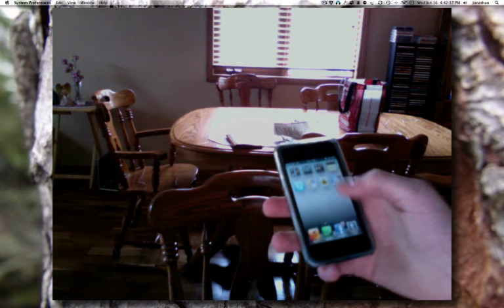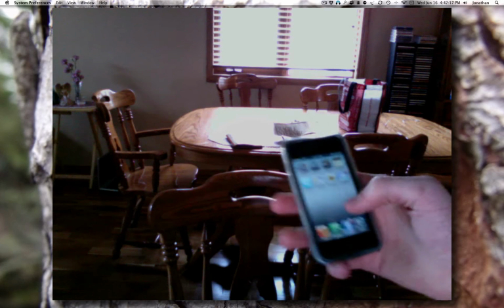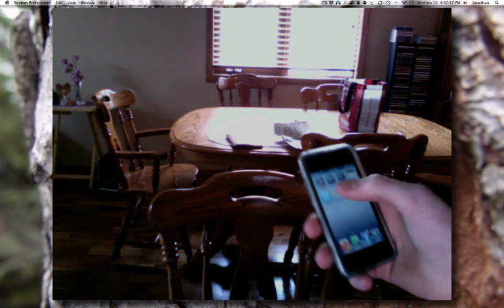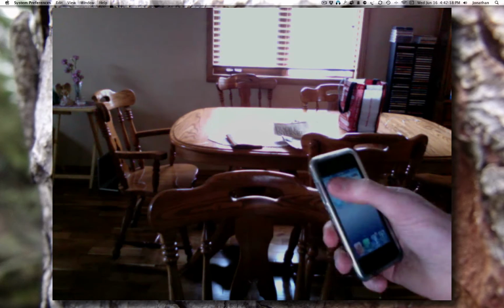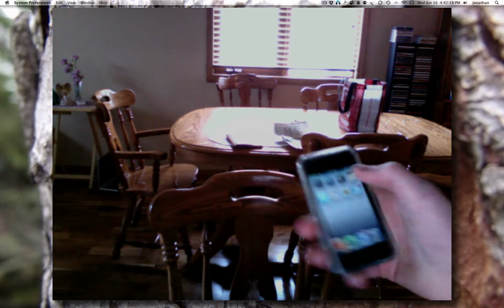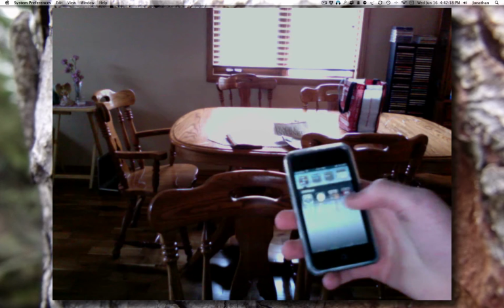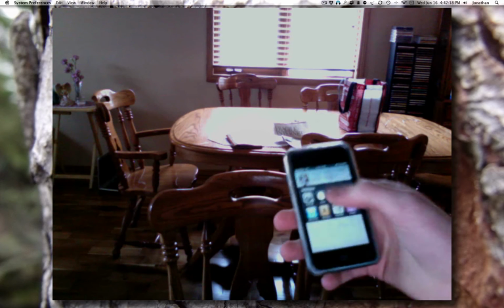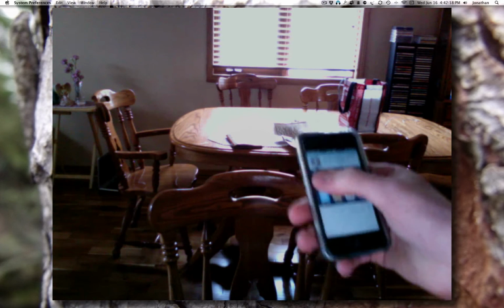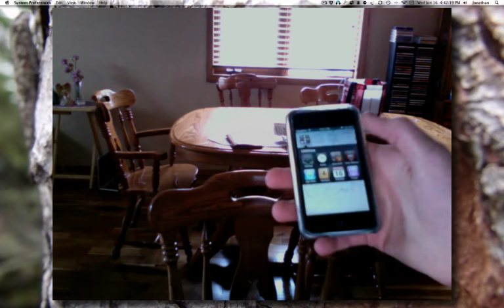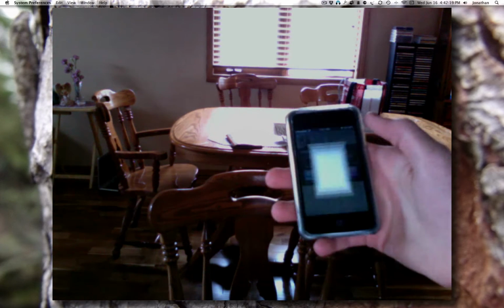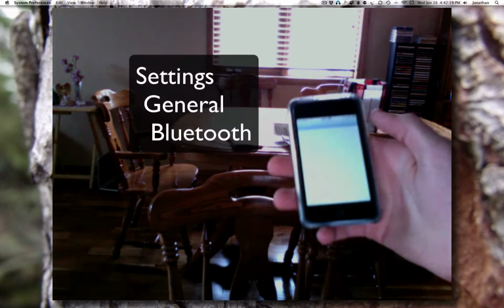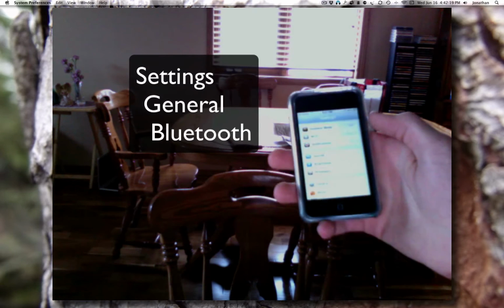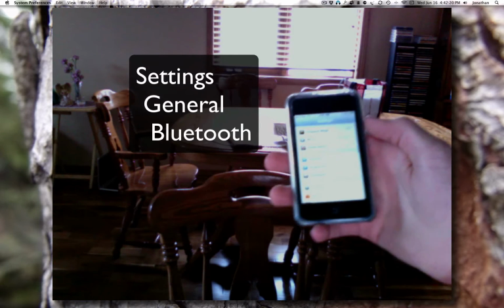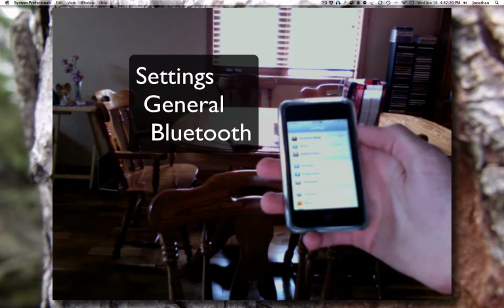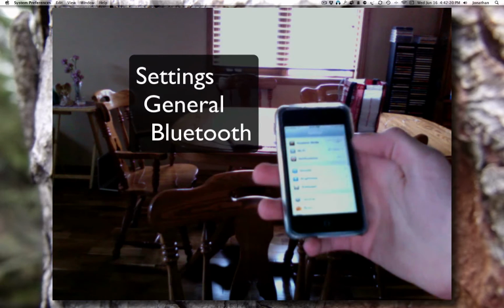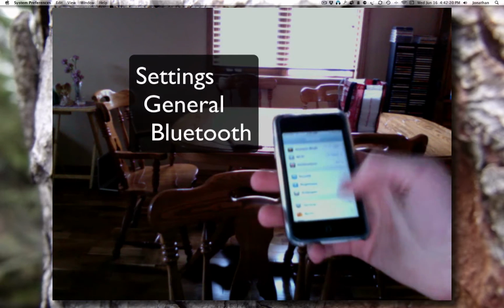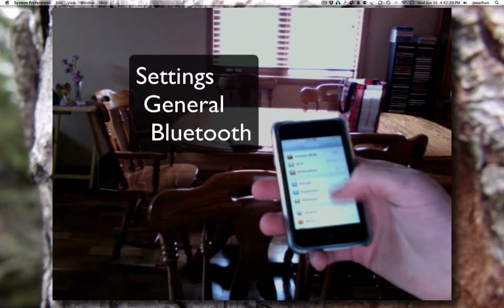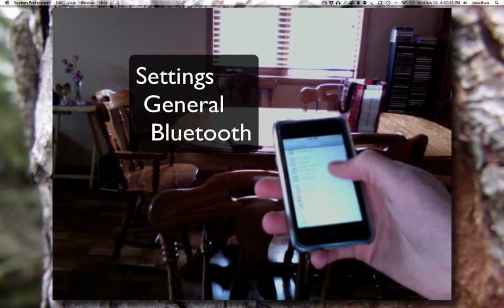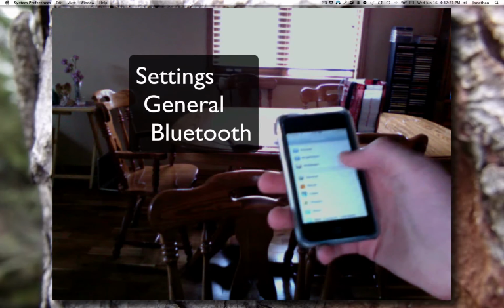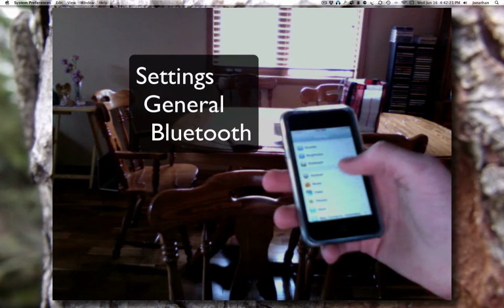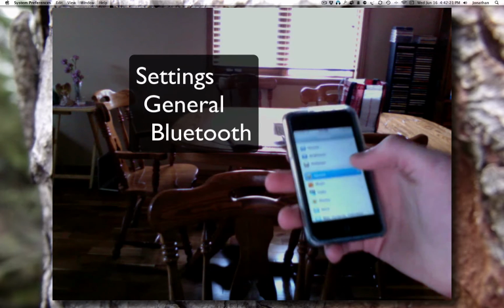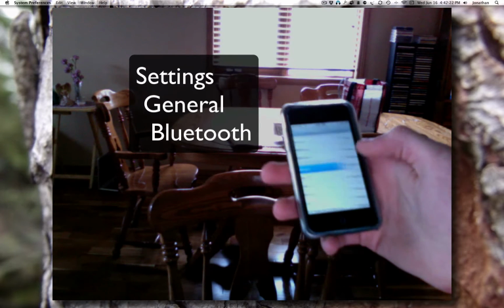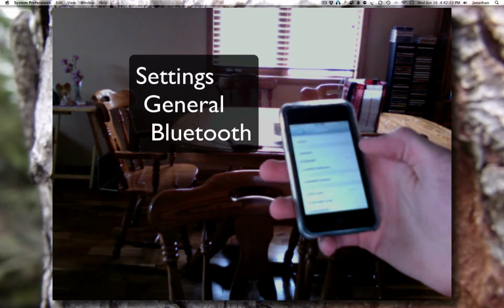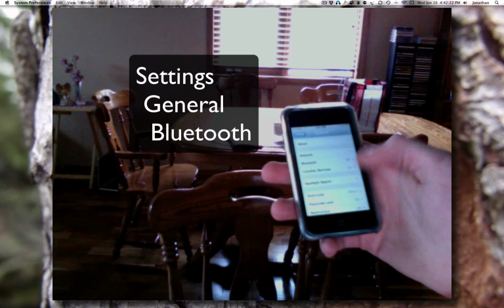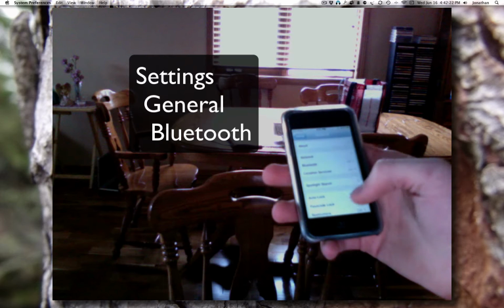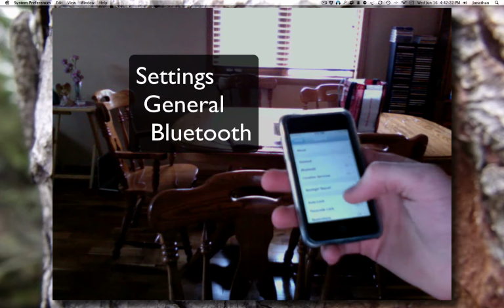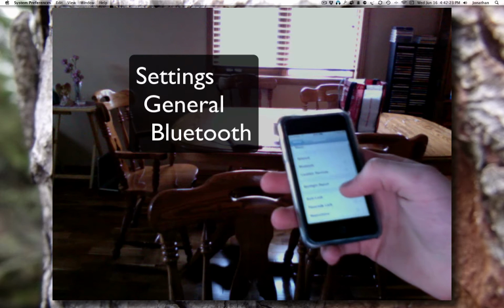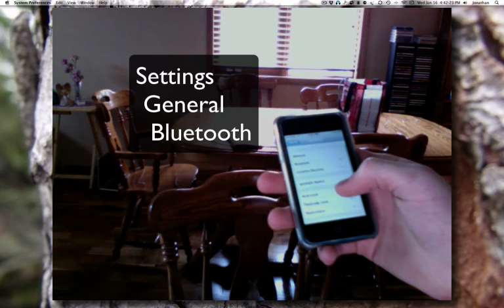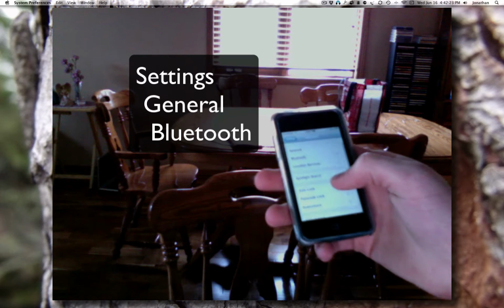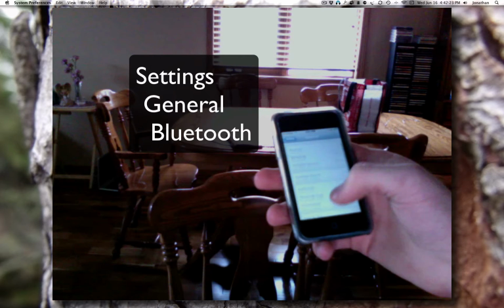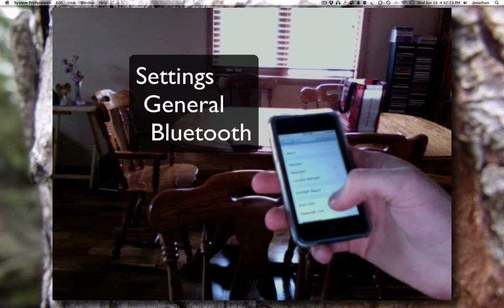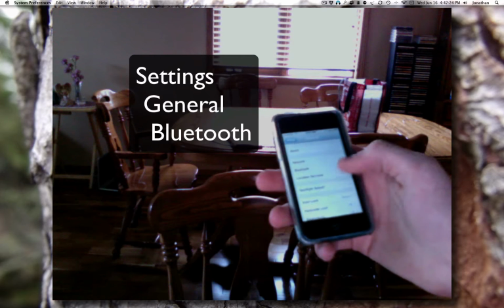Go ahead and go to Settings on the iPod, then go to General, and then find Bluetooth.